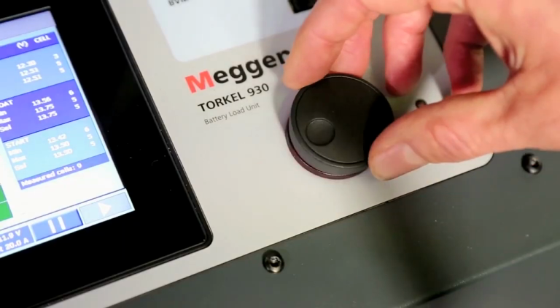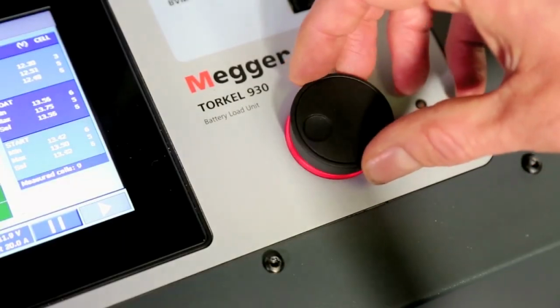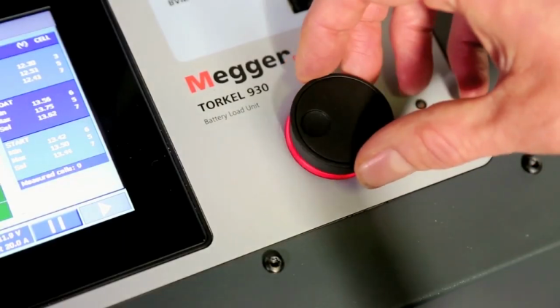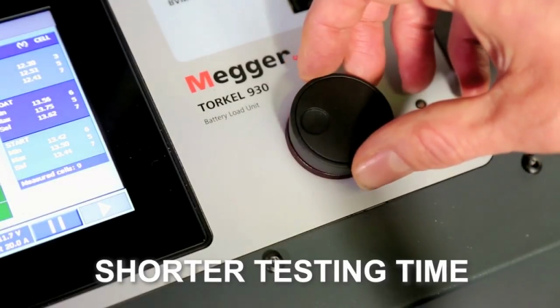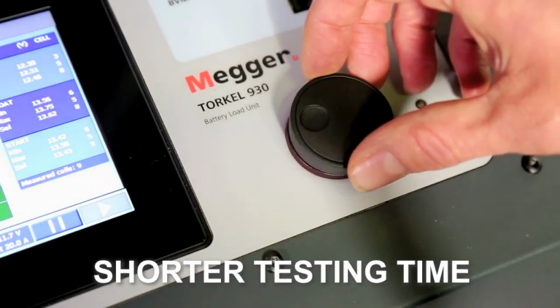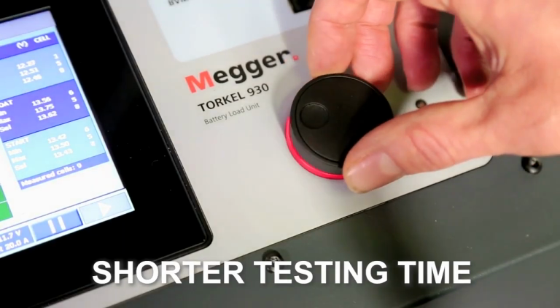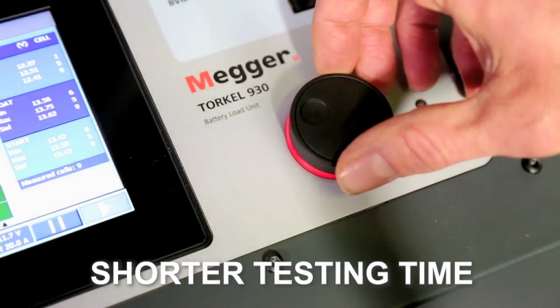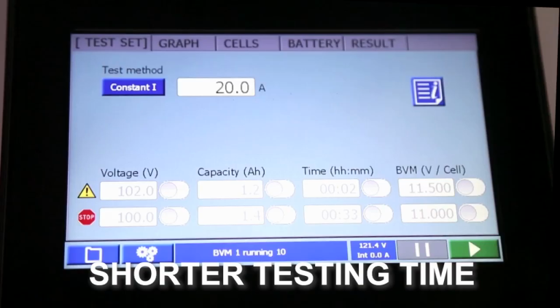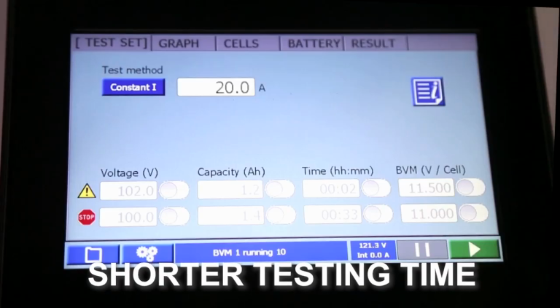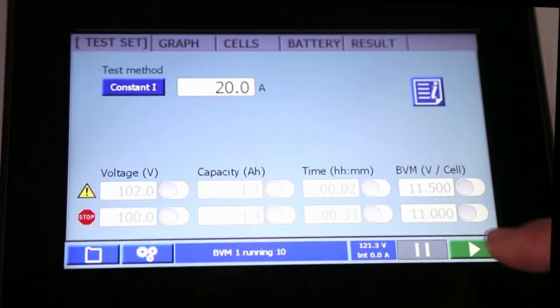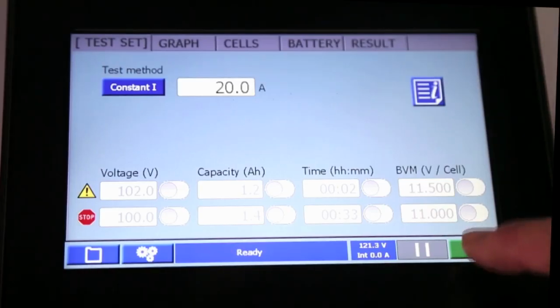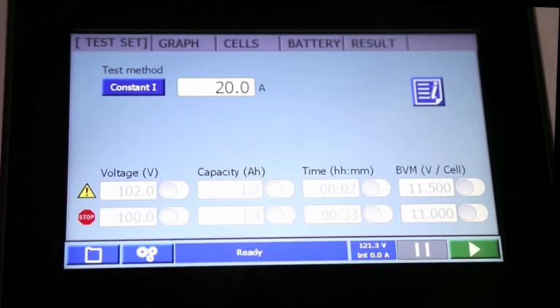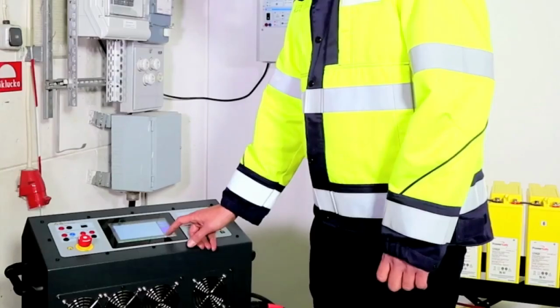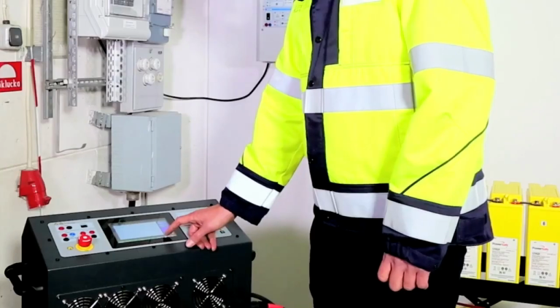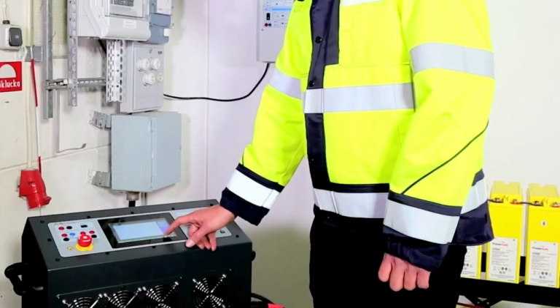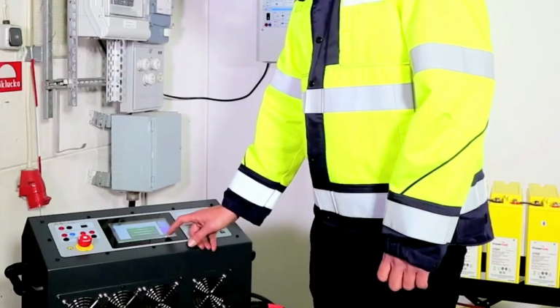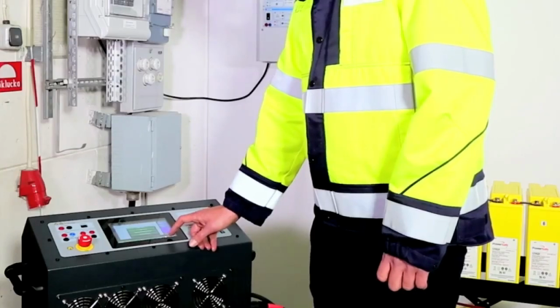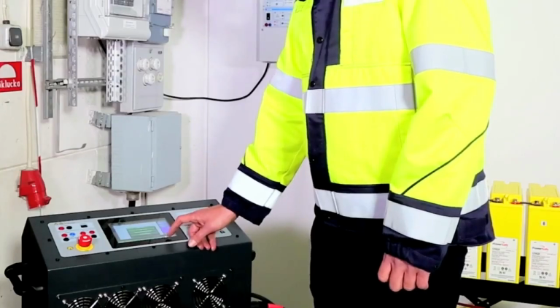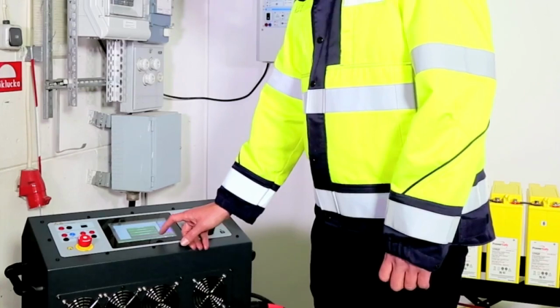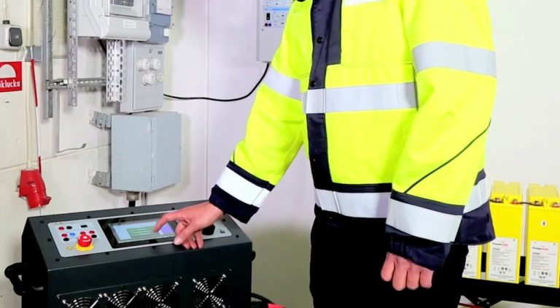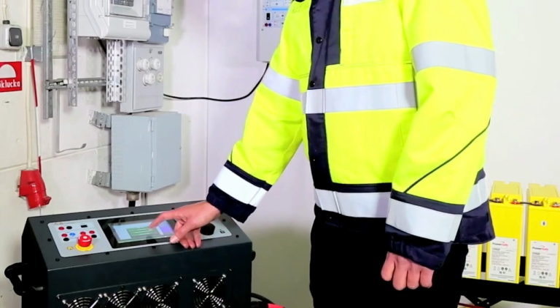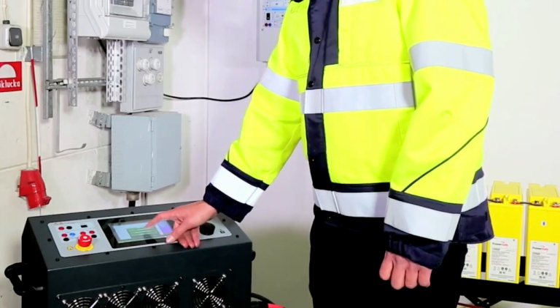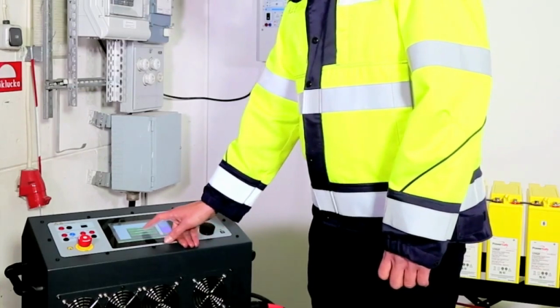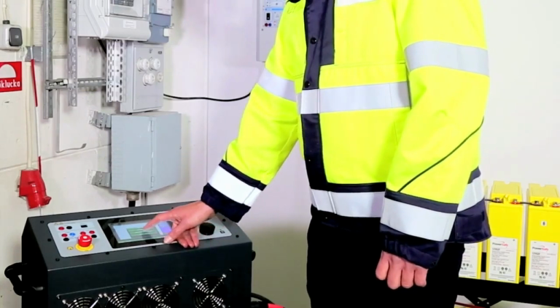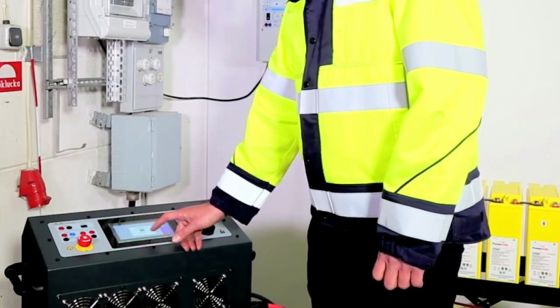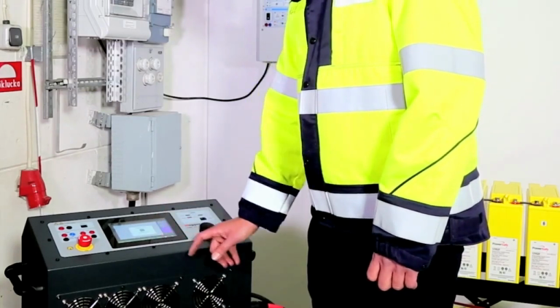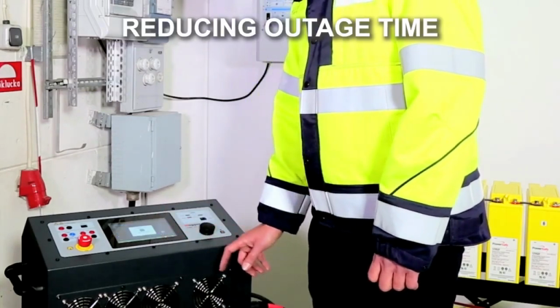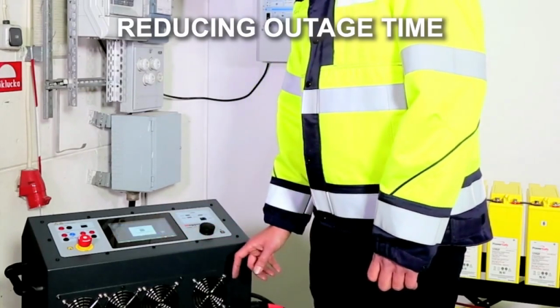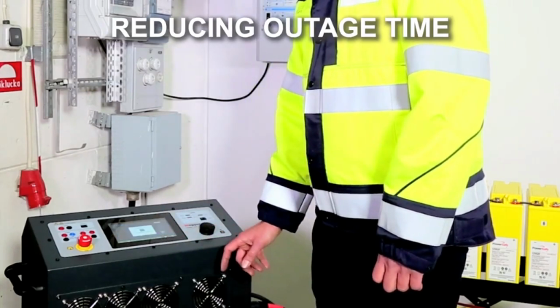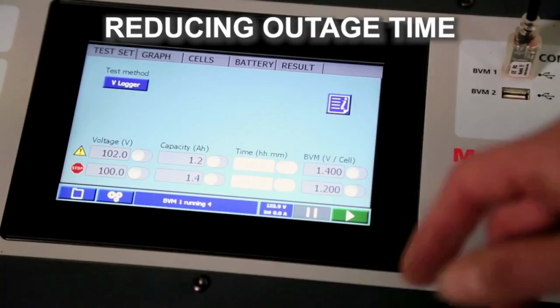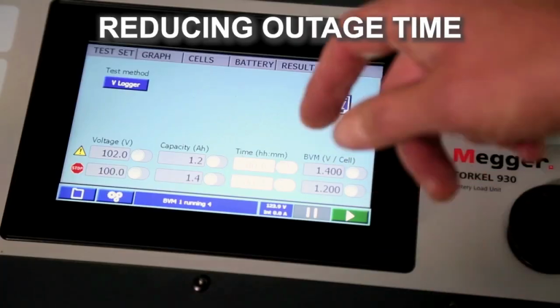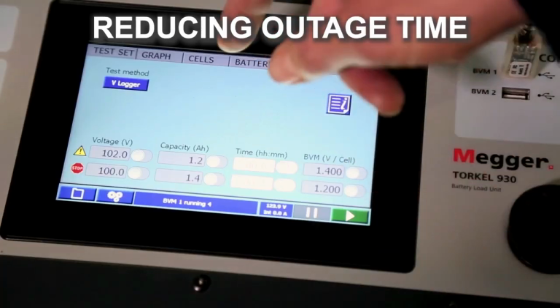This means shorter testing times, and since tests can be run while the battery is still in service, Torkel 900 ultimately reduces outage times.